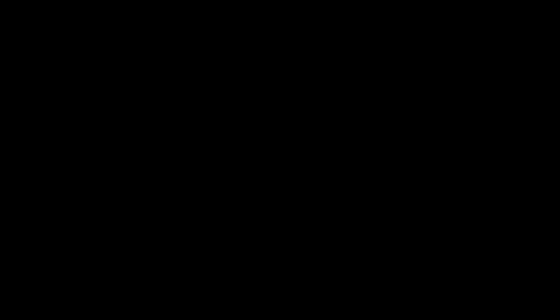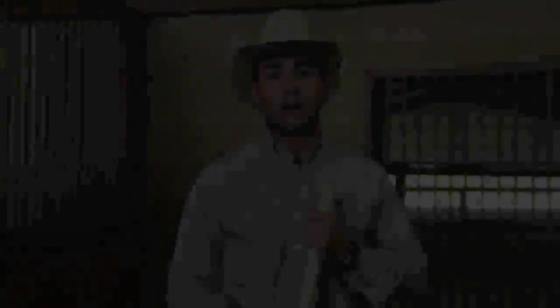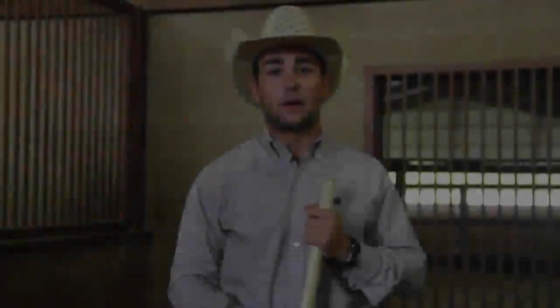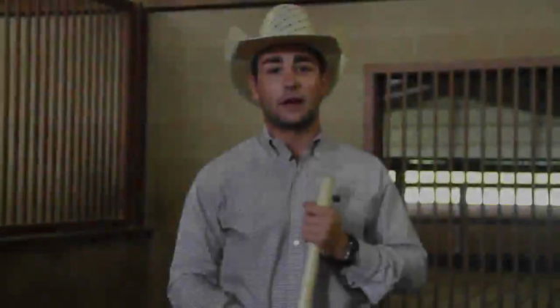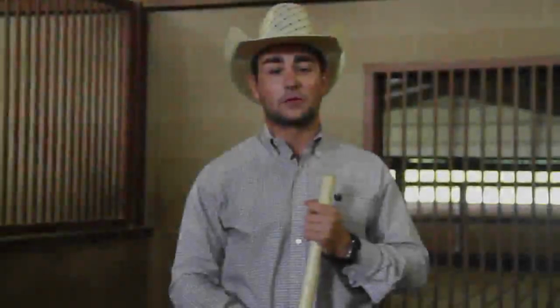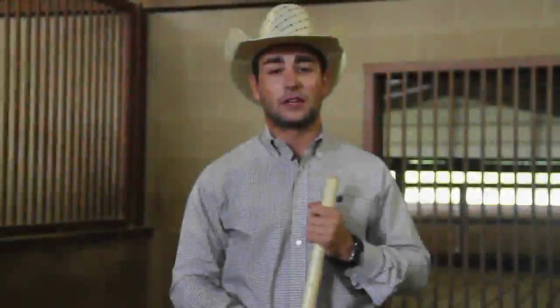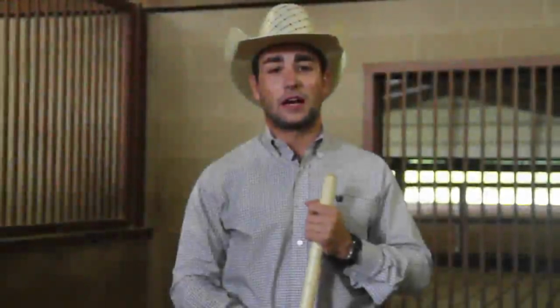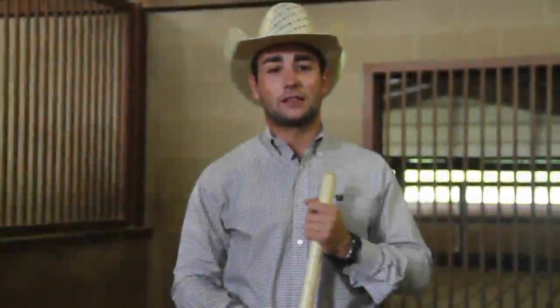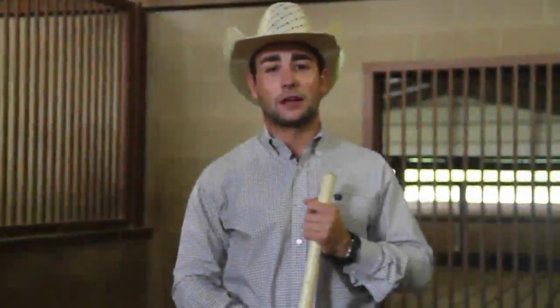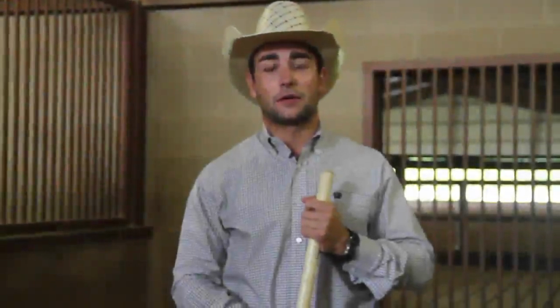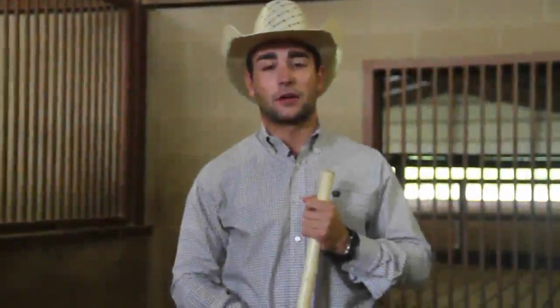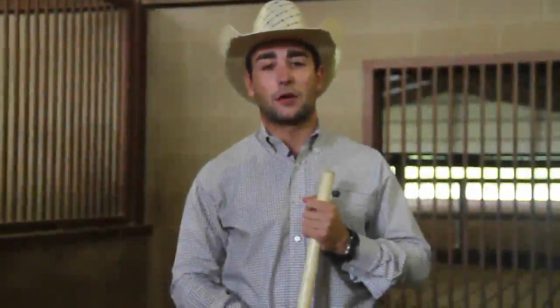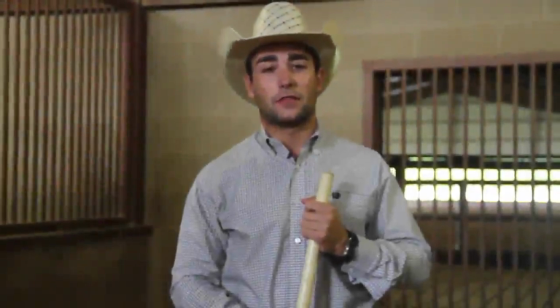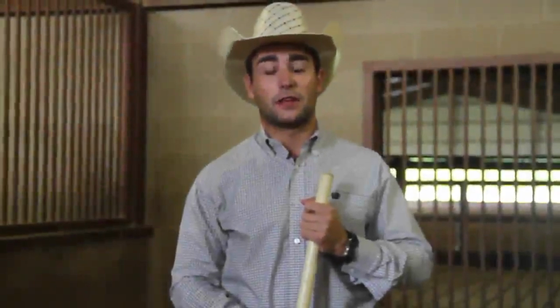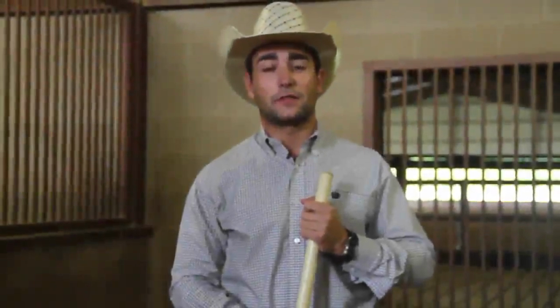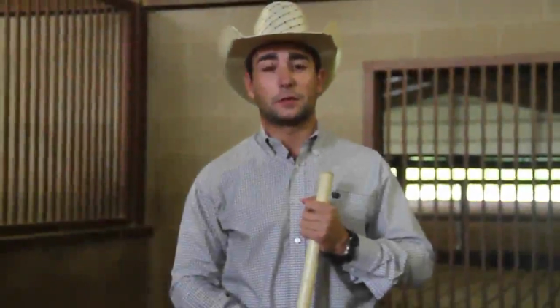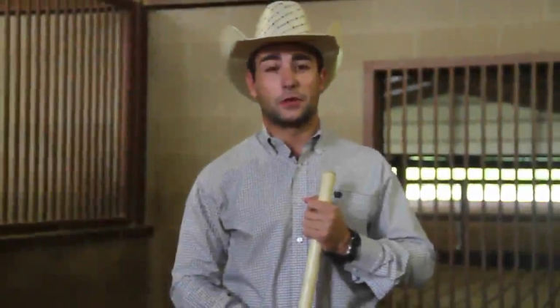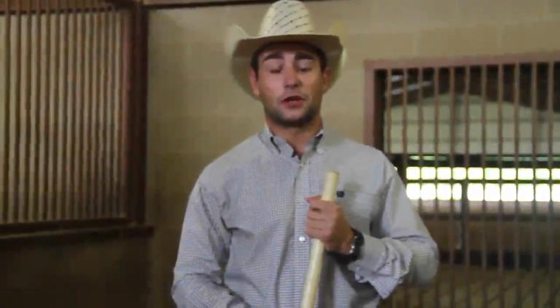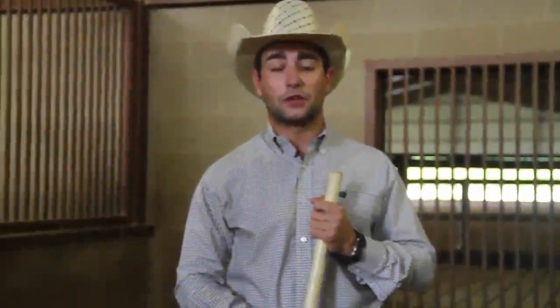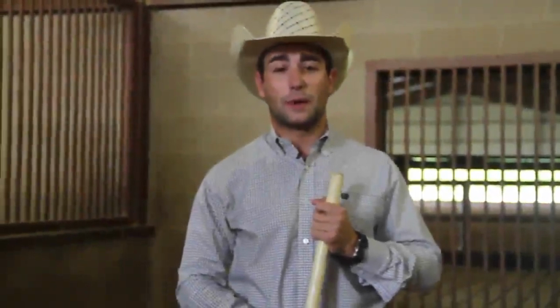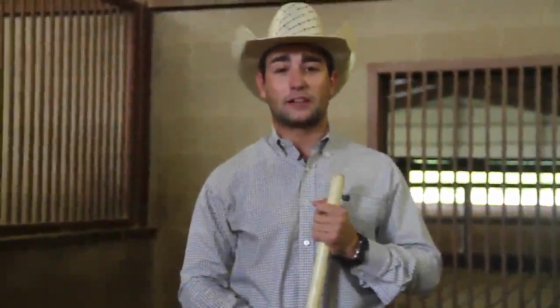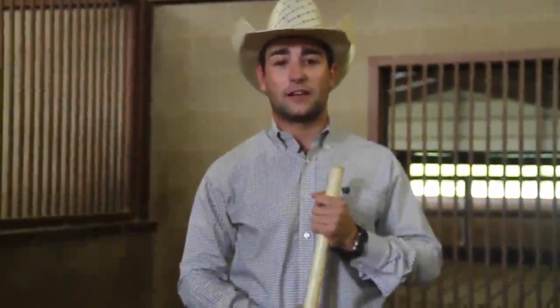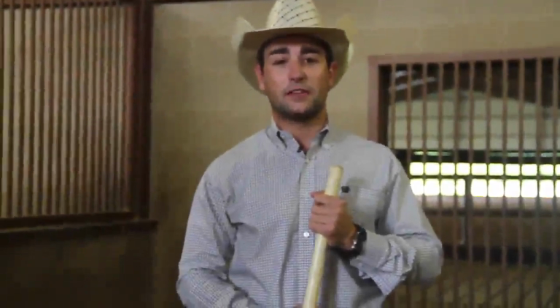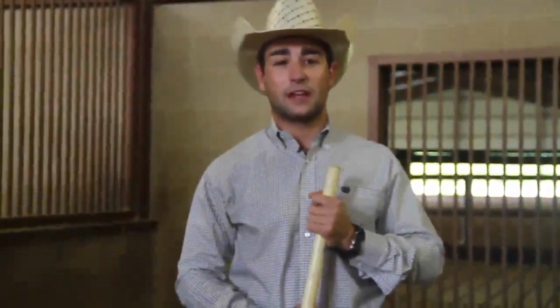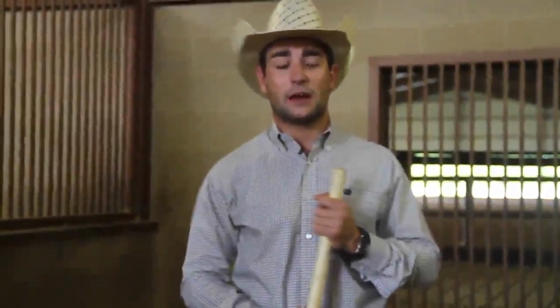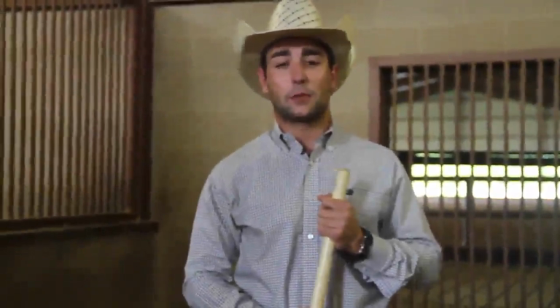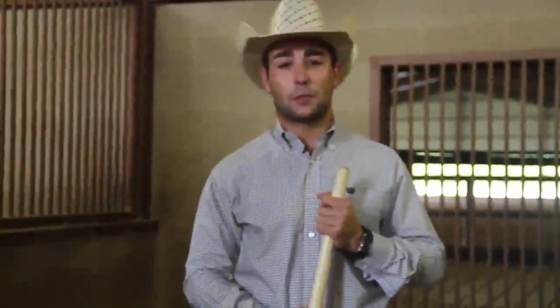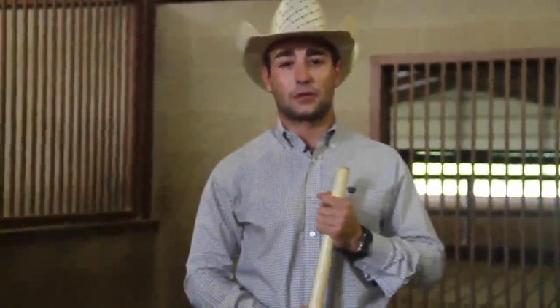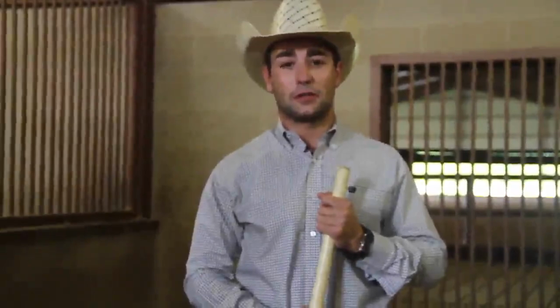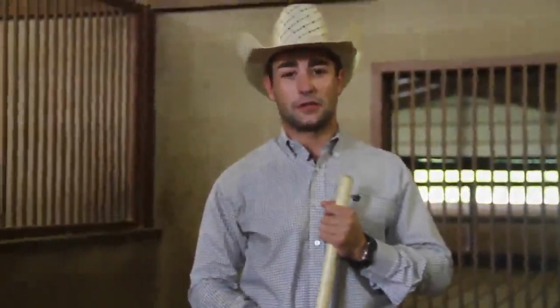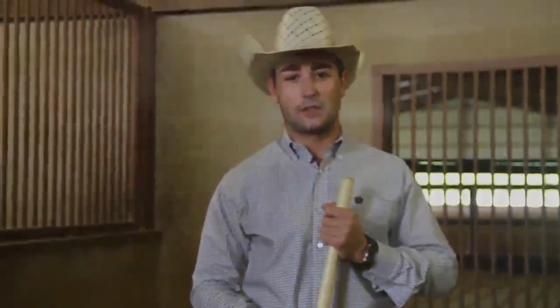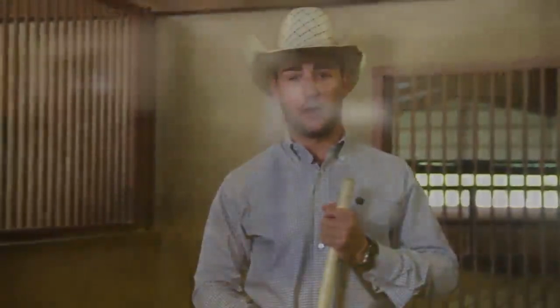Hi, my name is Reed Kyle. Today we're going to go over the difference between good and bad shavings and how to properly clean your stall.